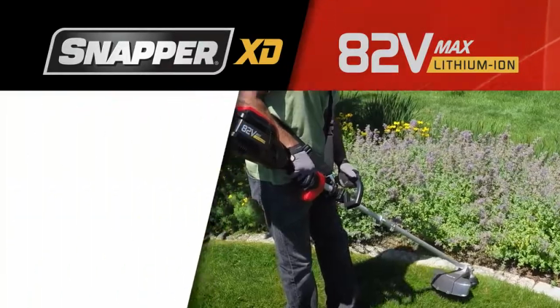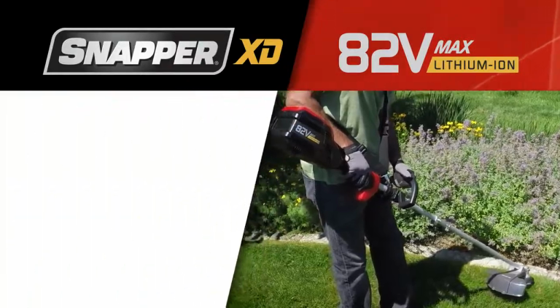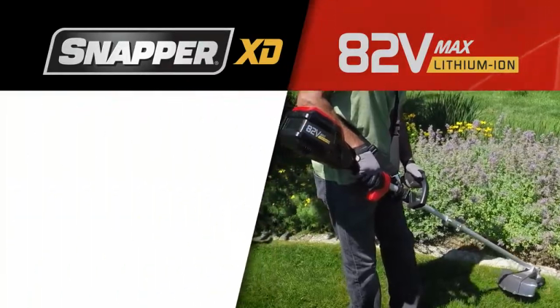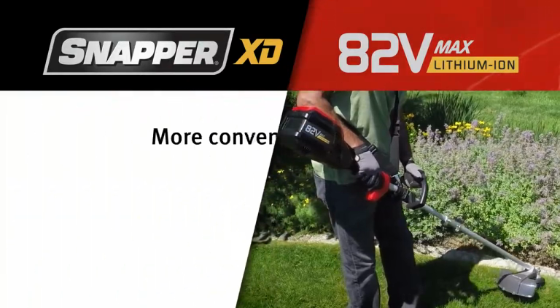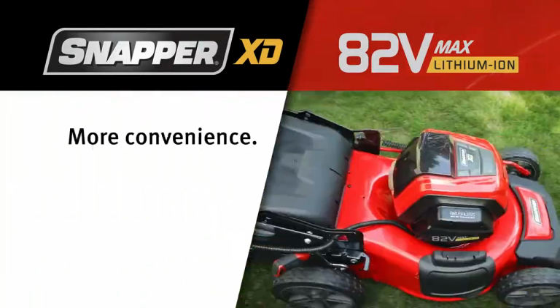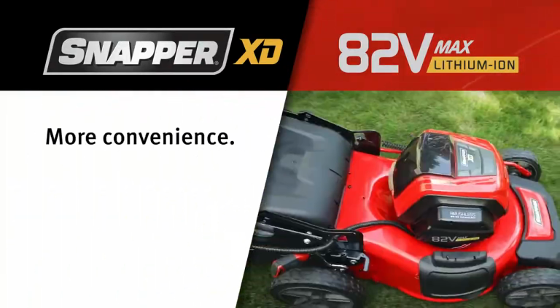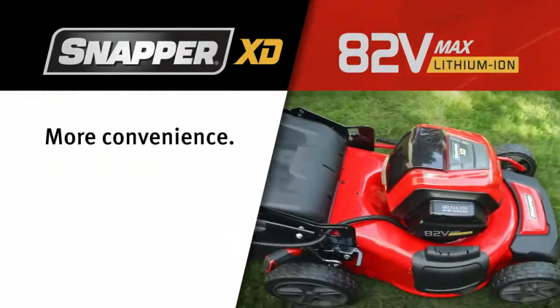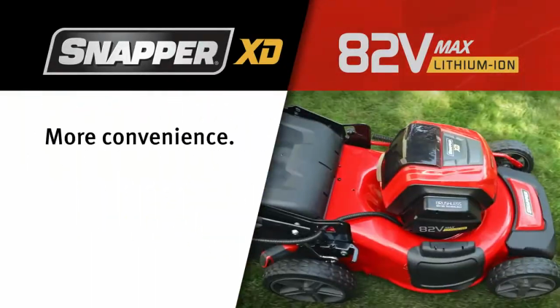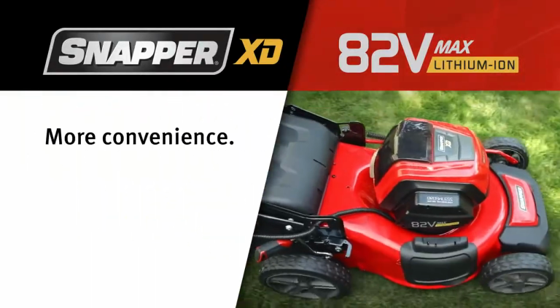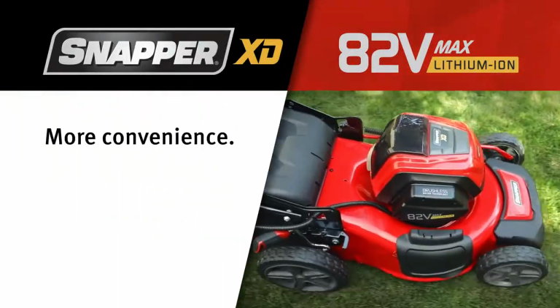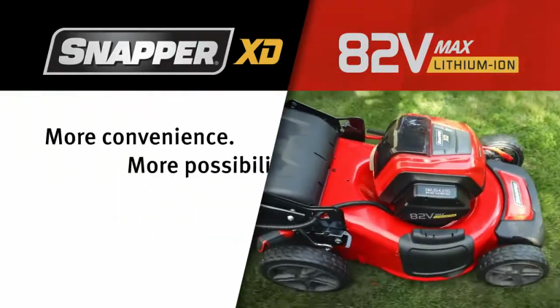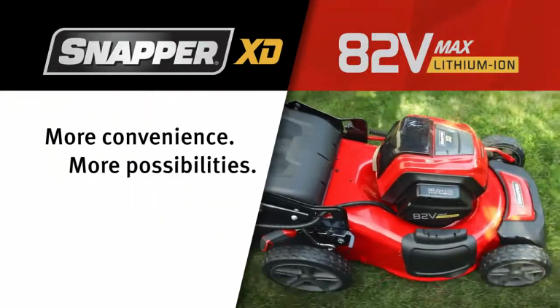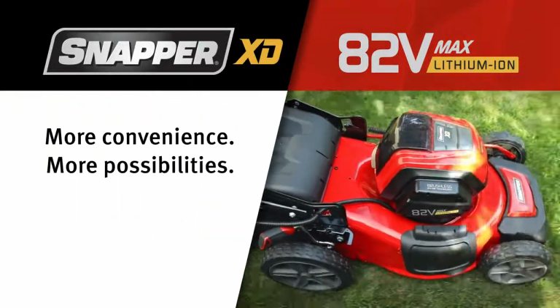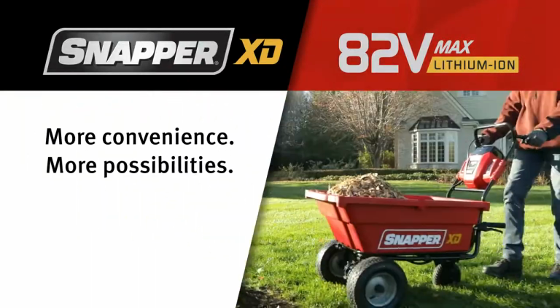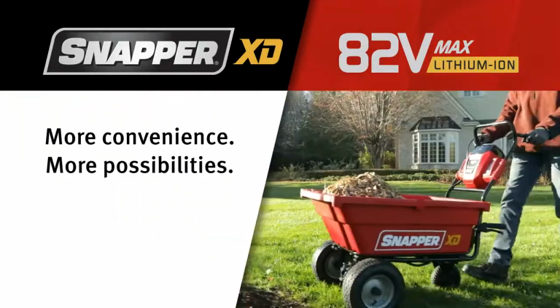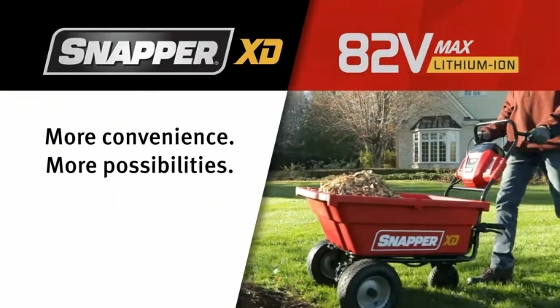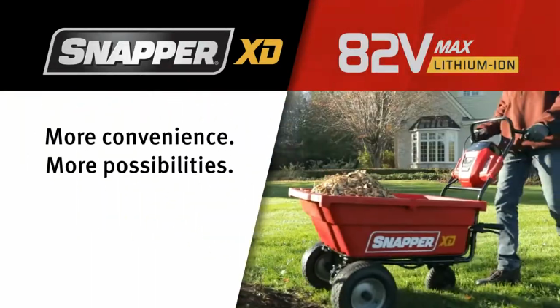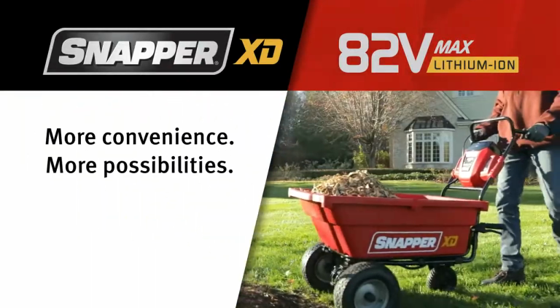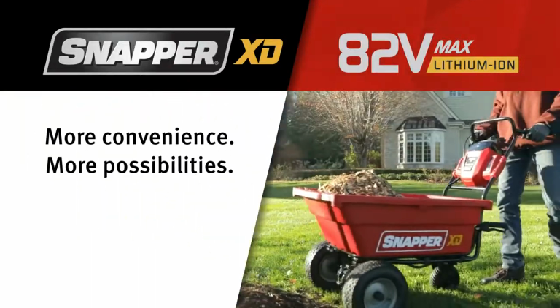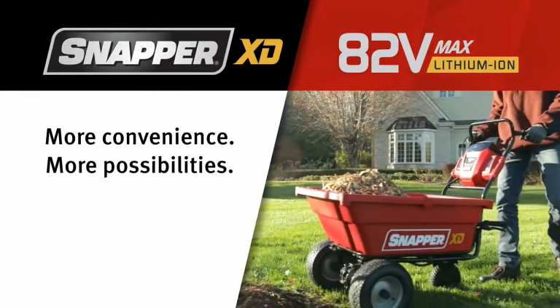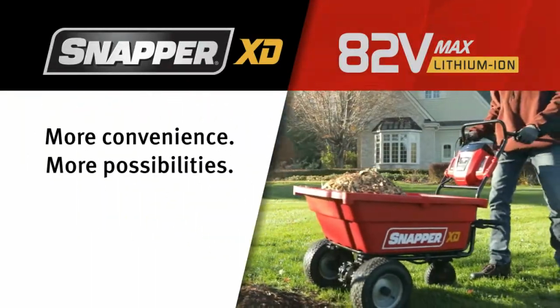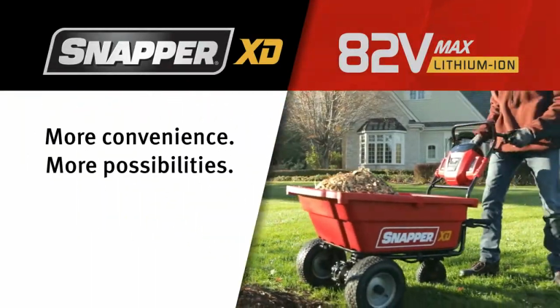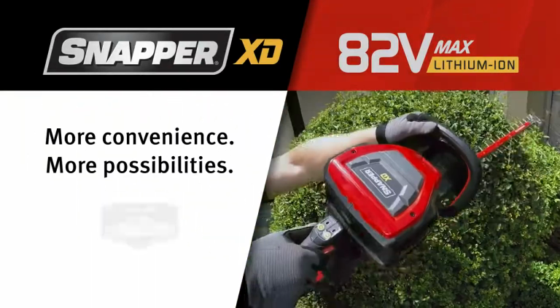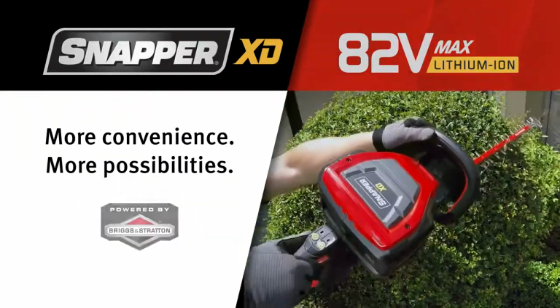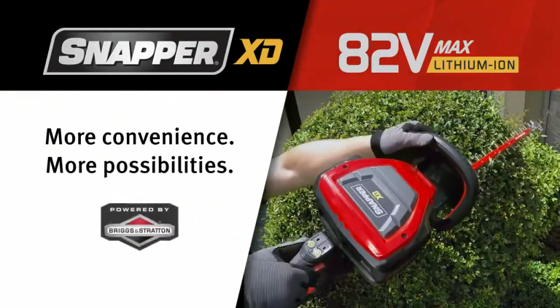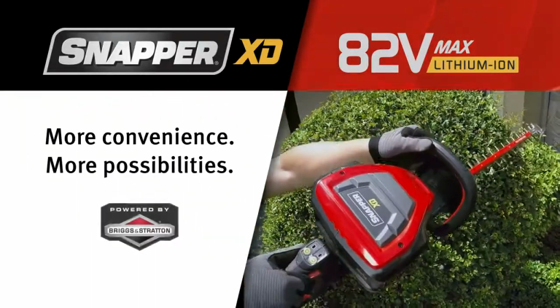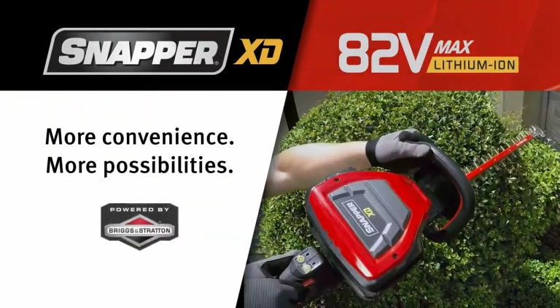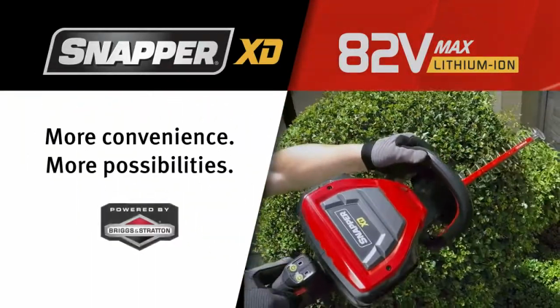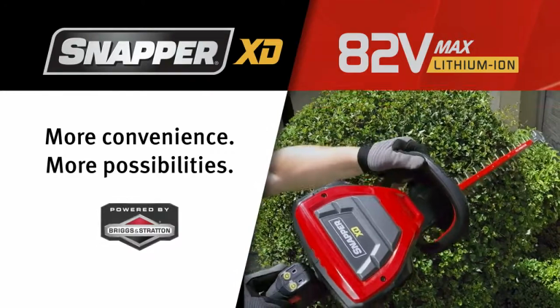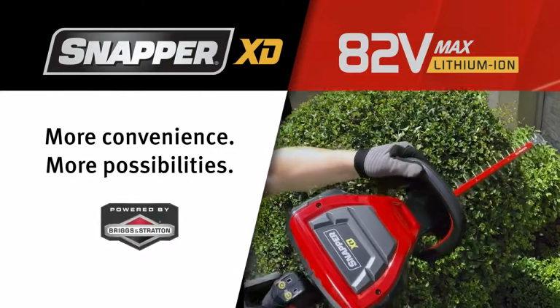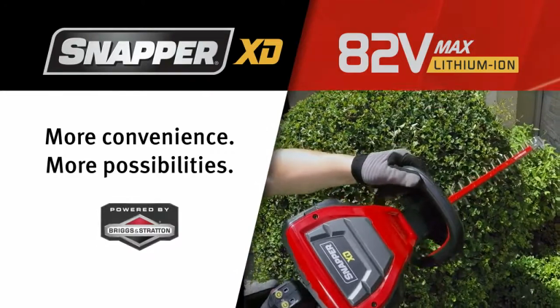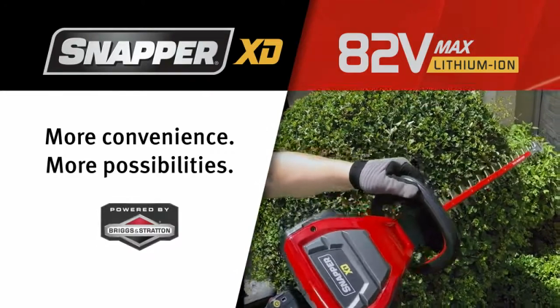The Snapper XD 82-volt max lawn and garden system. More convenience. More possibilities. Powered by Briggs & Stratton.